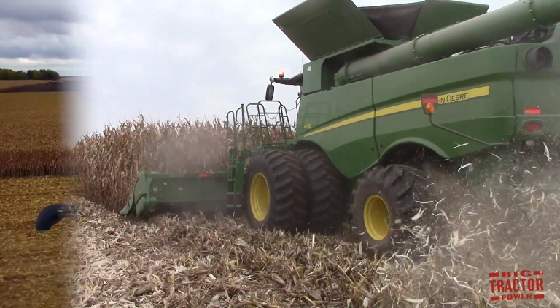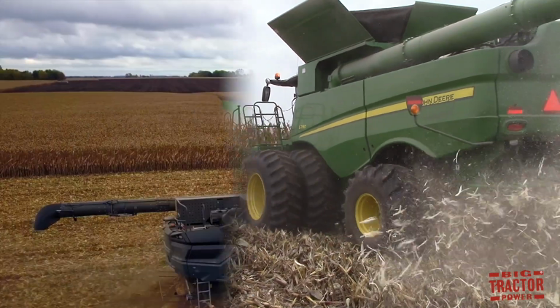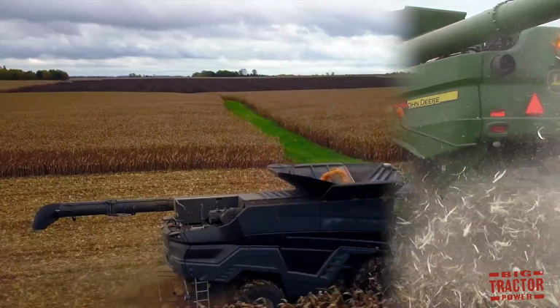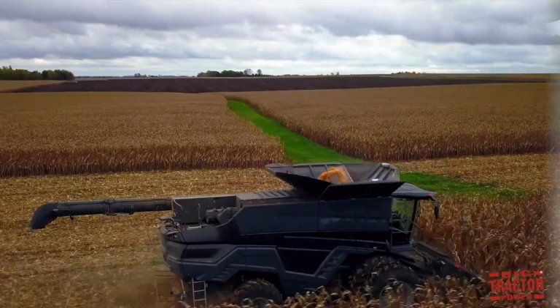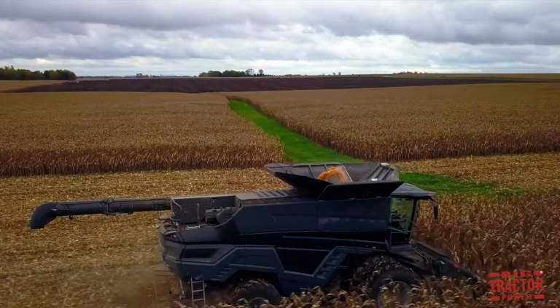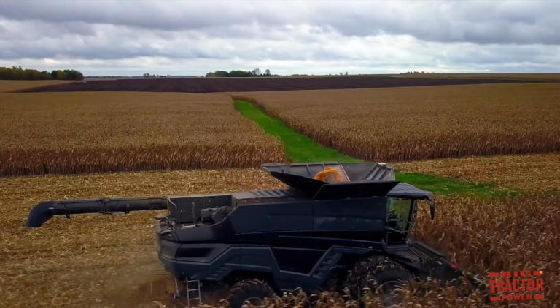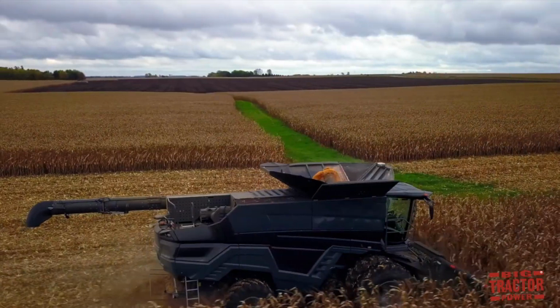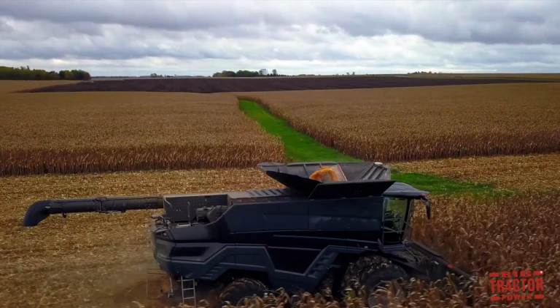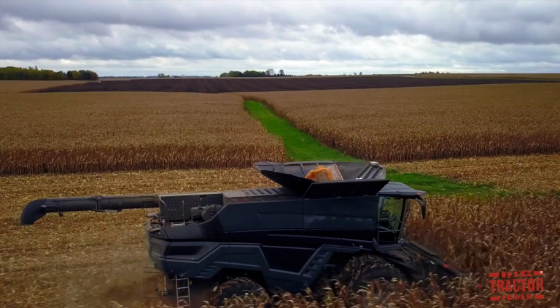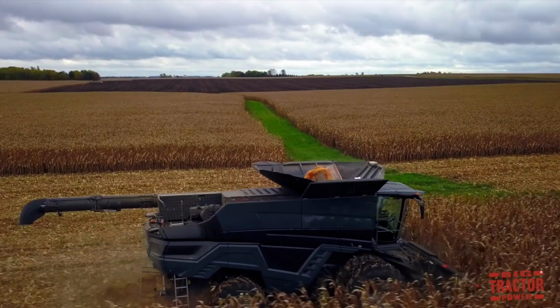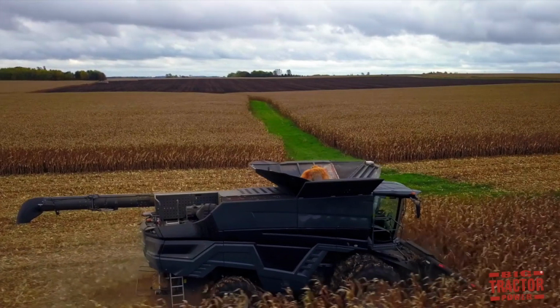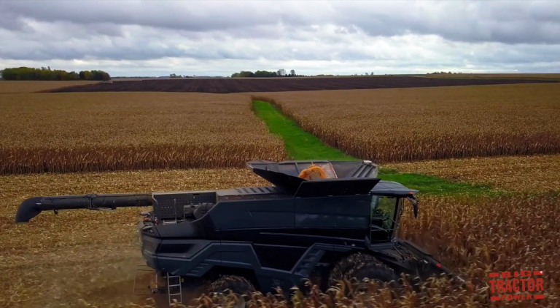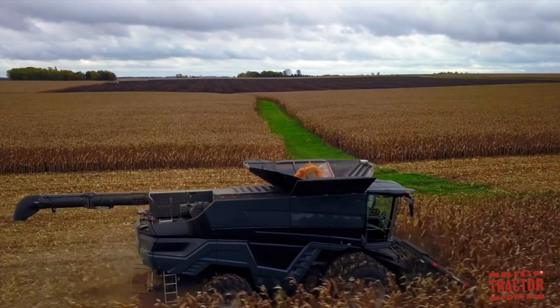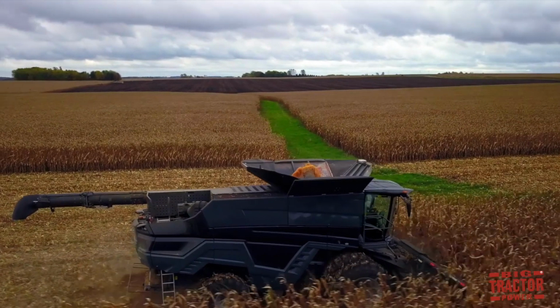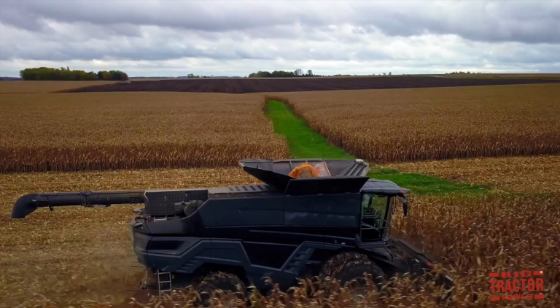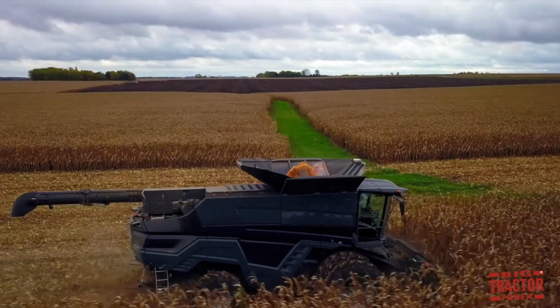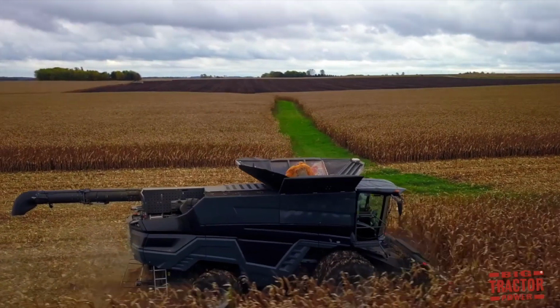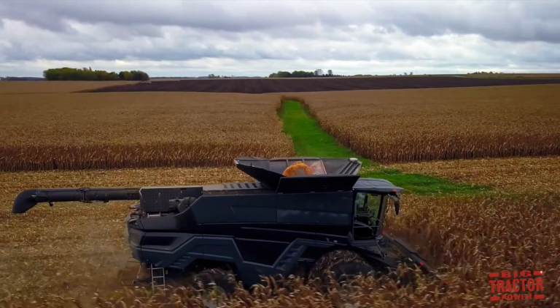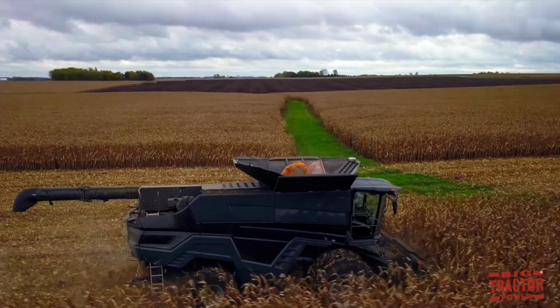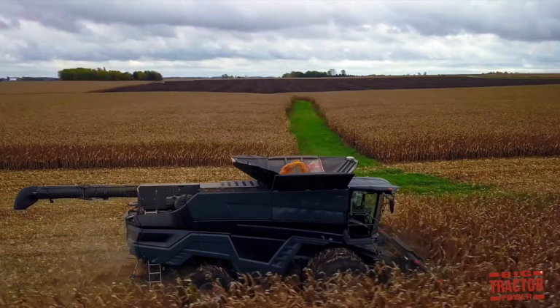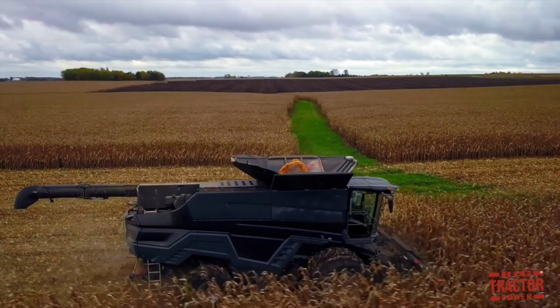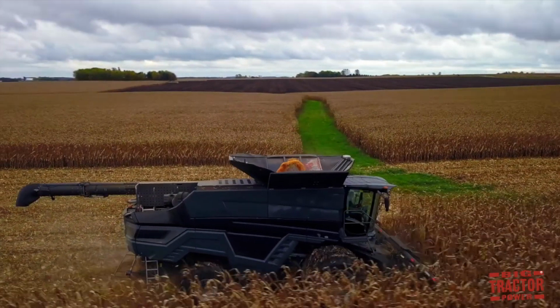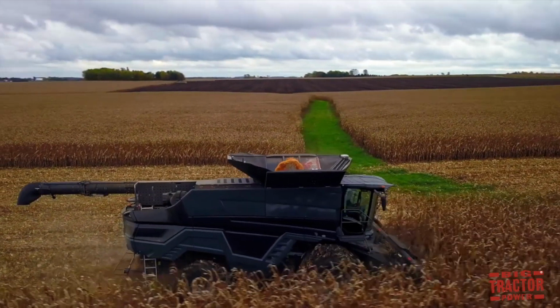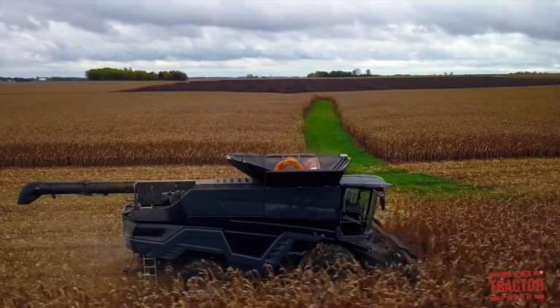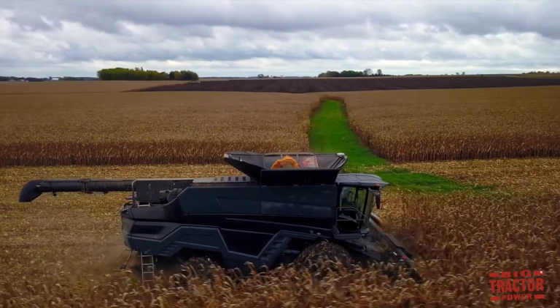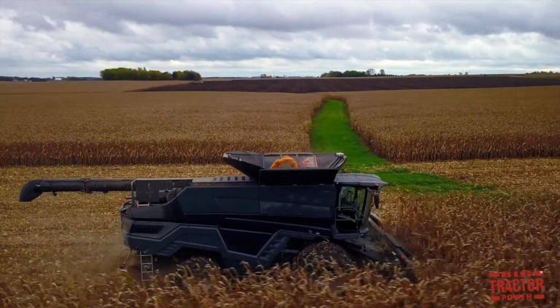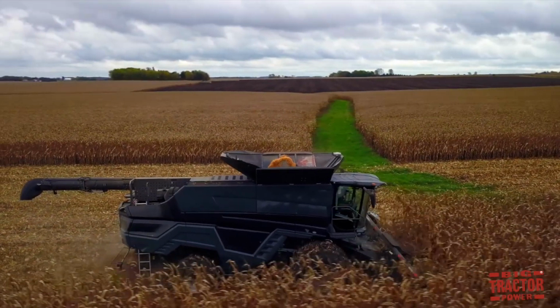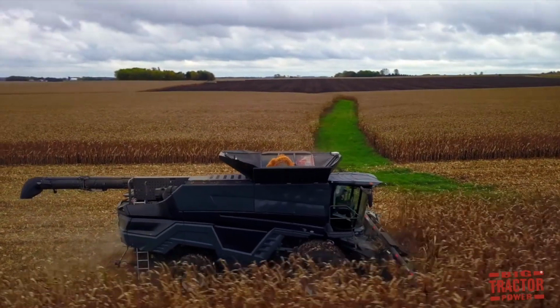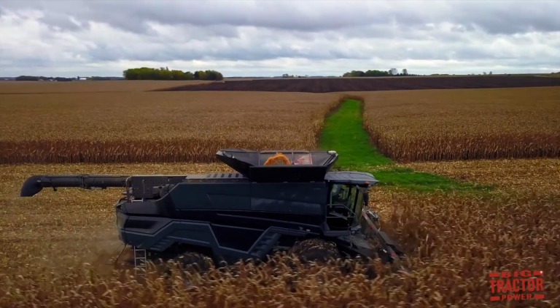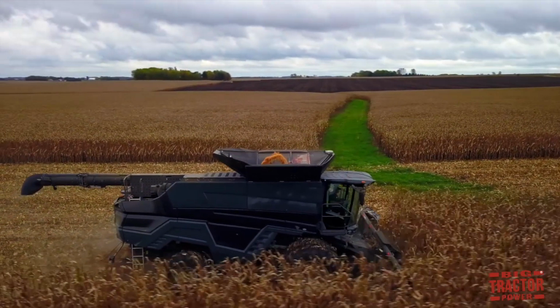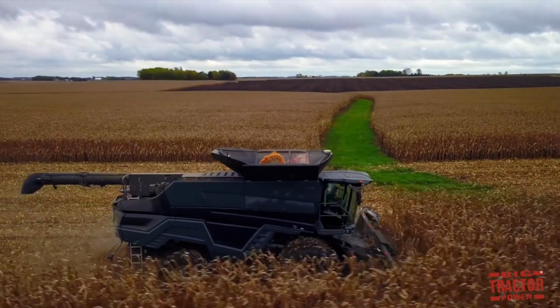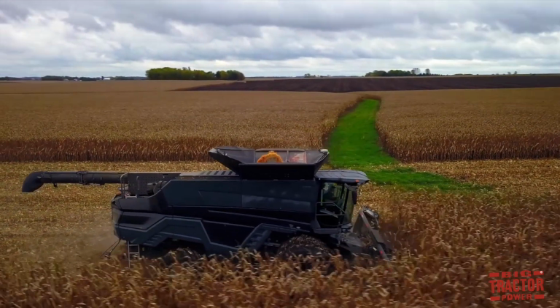Another machine I'm really excited to get out there and see in corn harvest is the all-new Fendt Ideal Combine from AGCO.